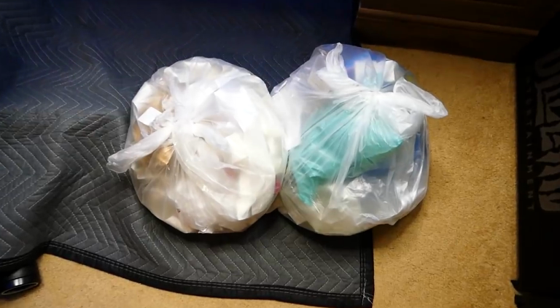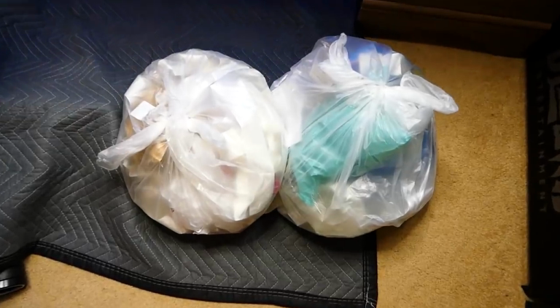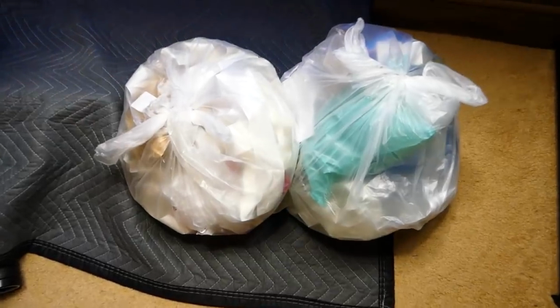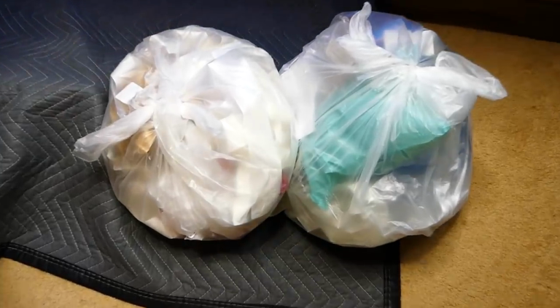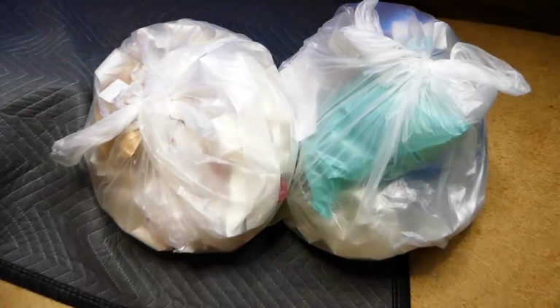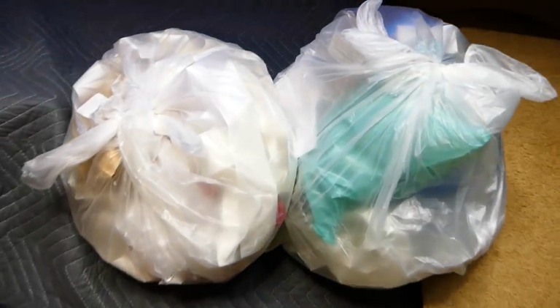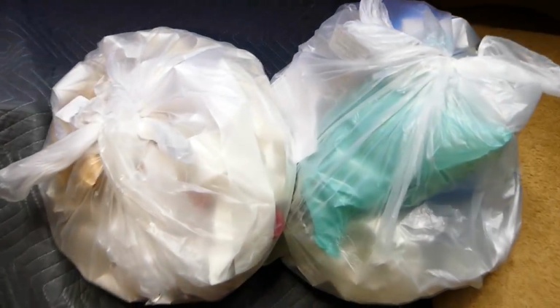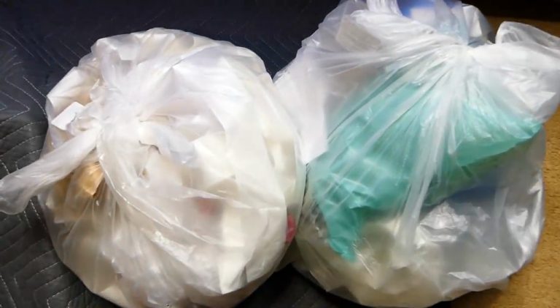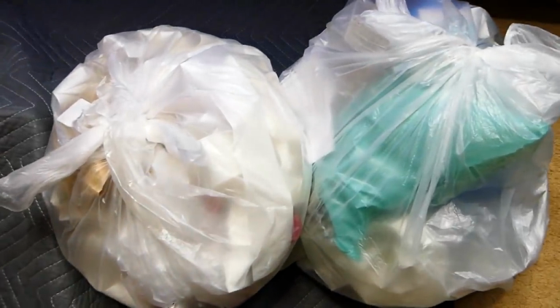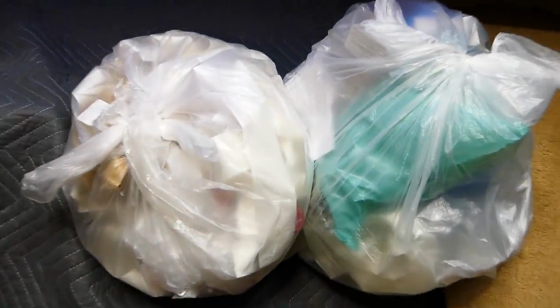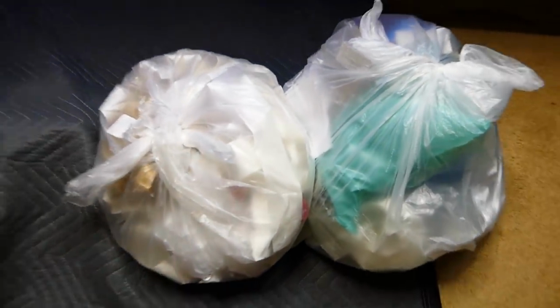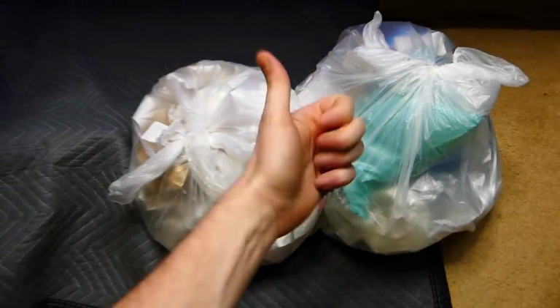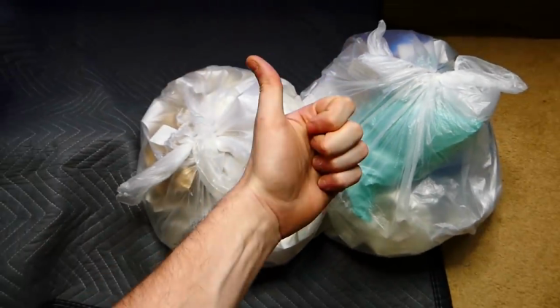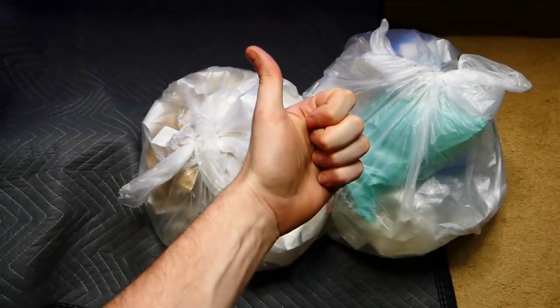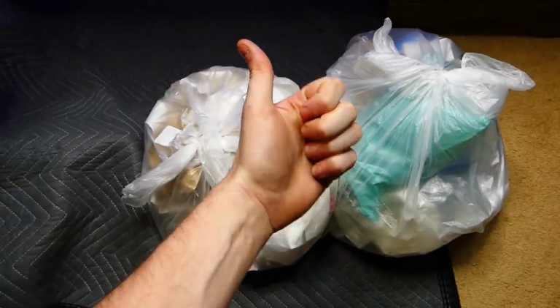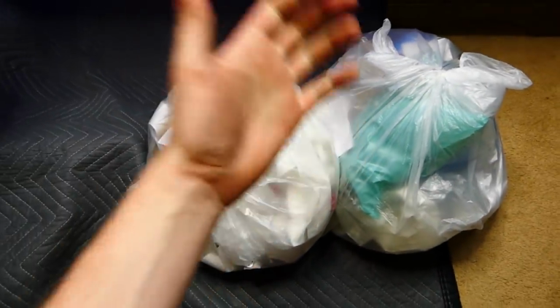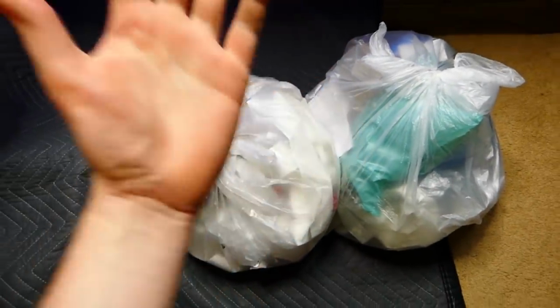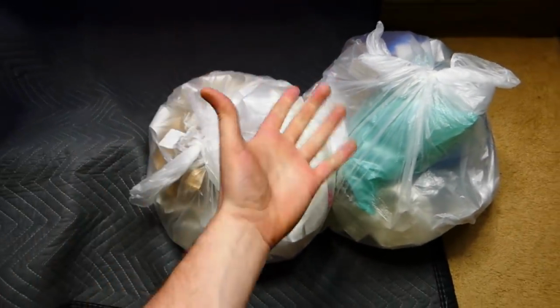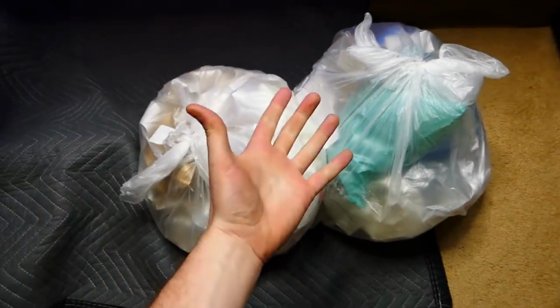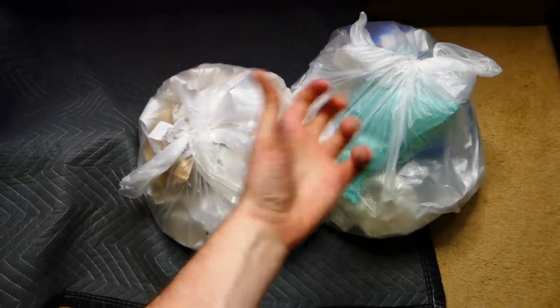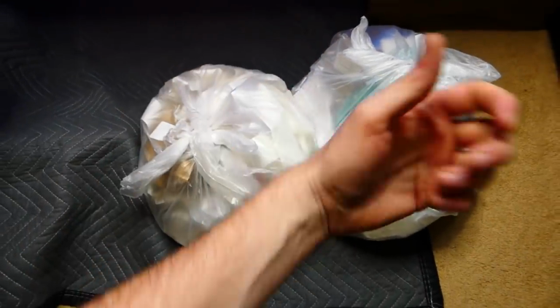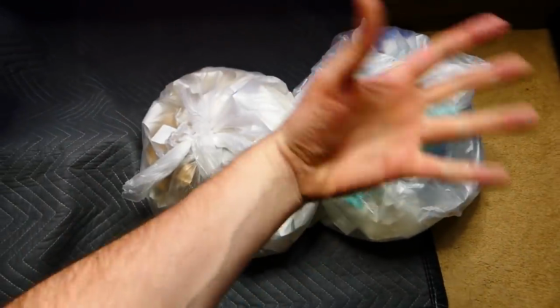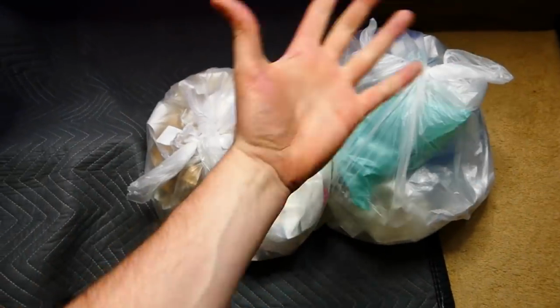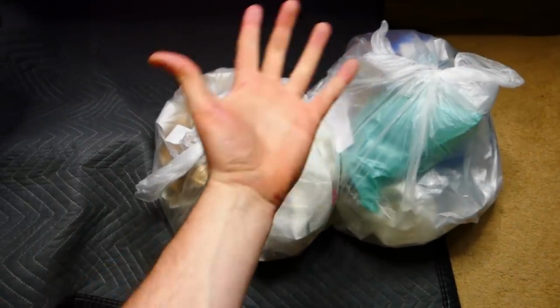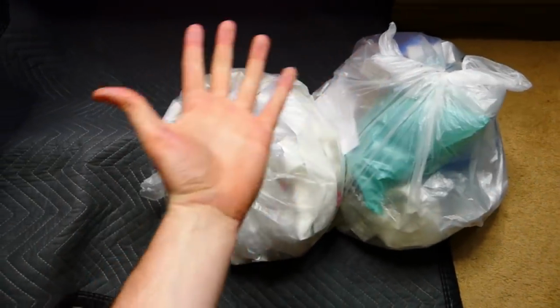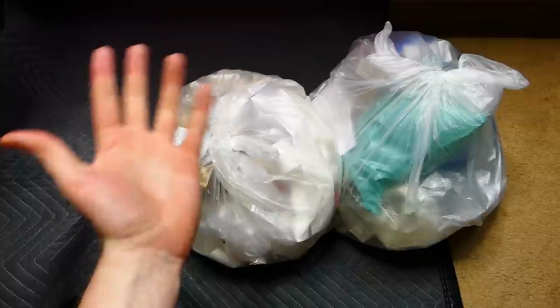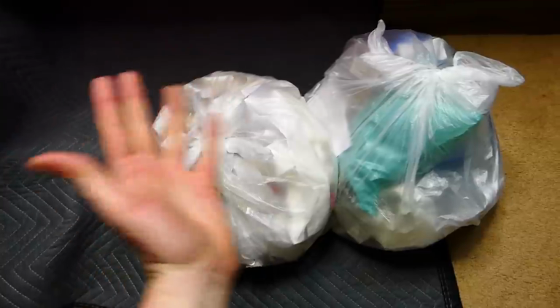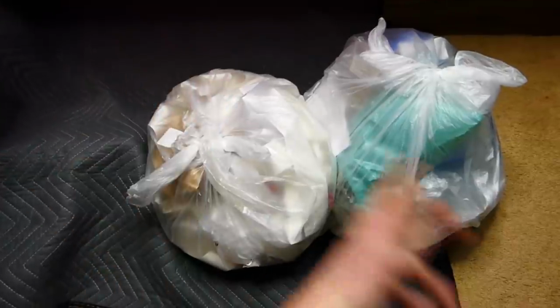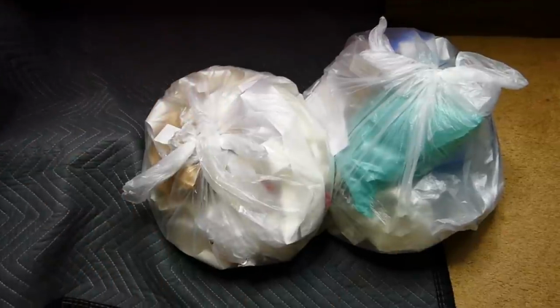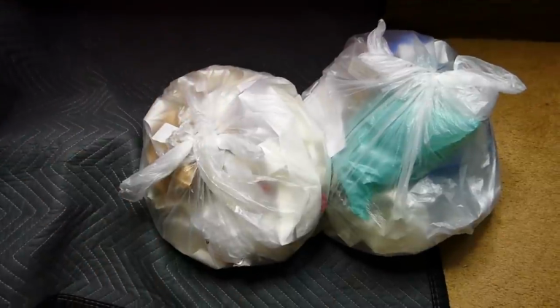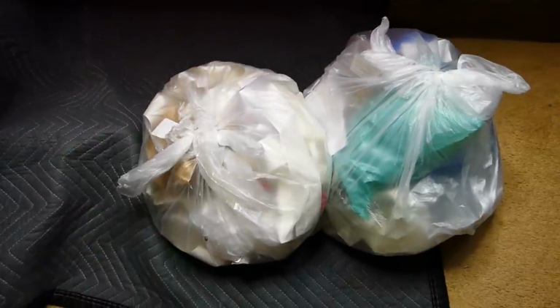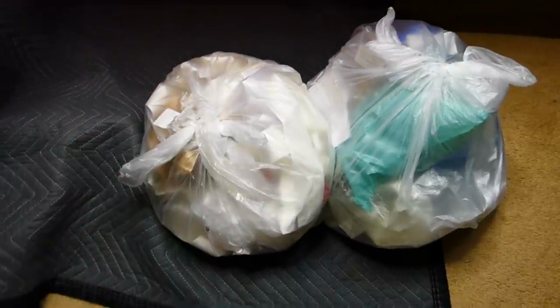Hey everybody, what's going on? Speedy Diver here, and this is GameStop Dumpster Diving.